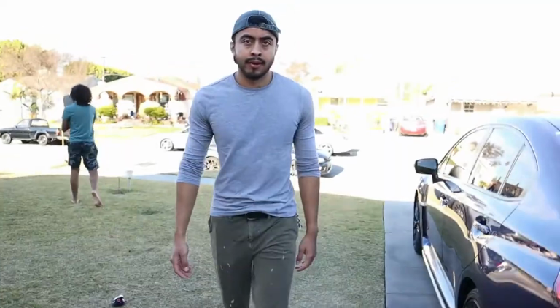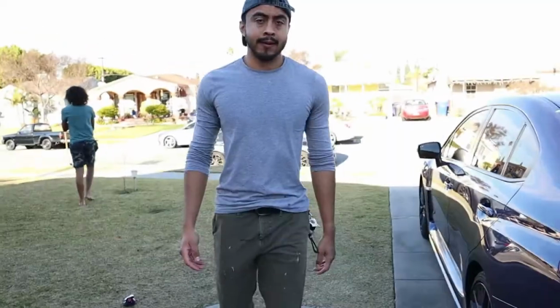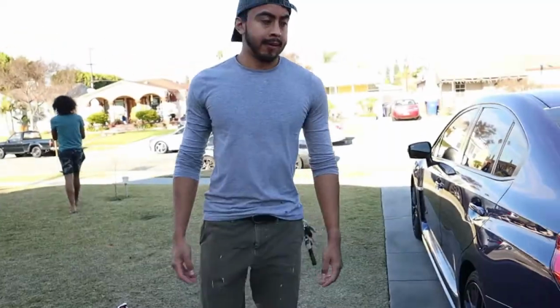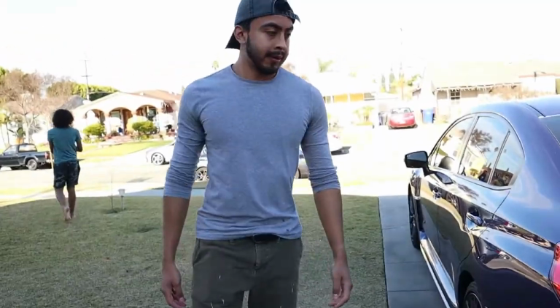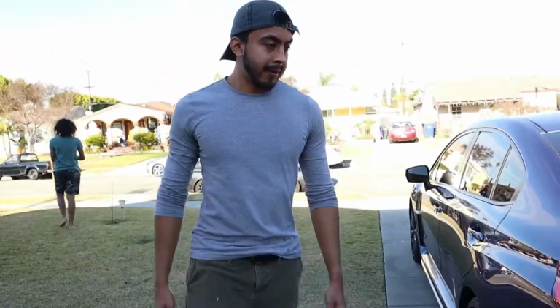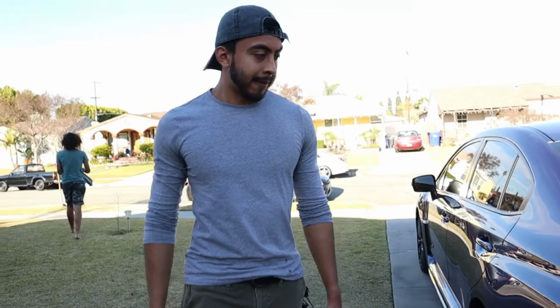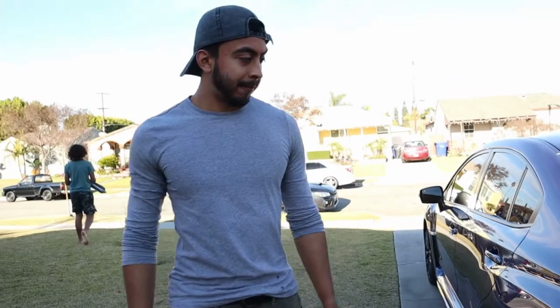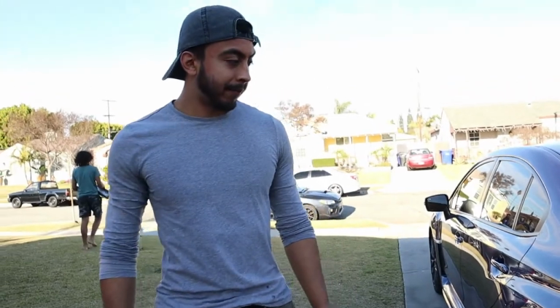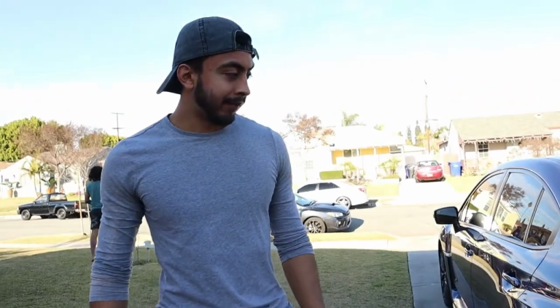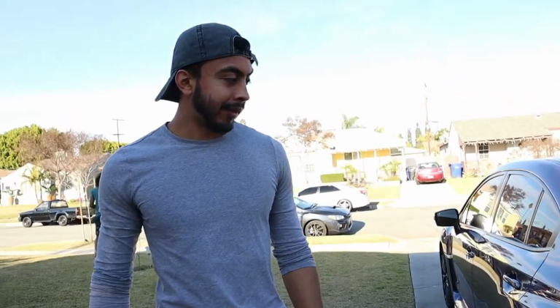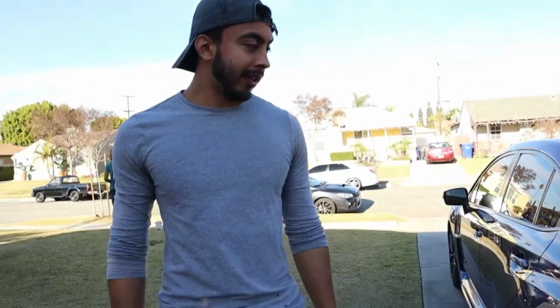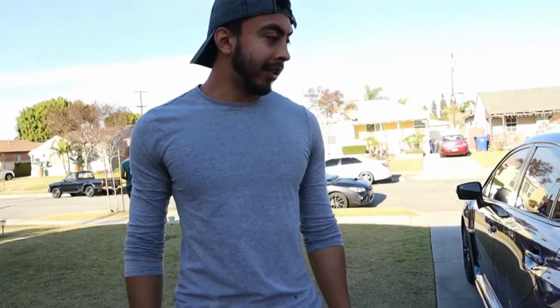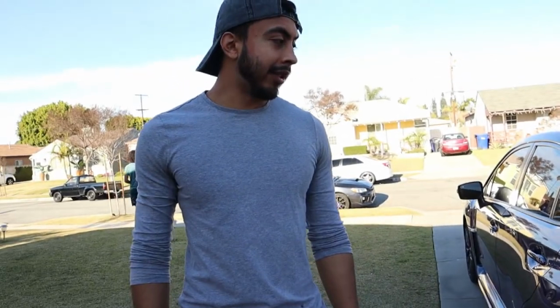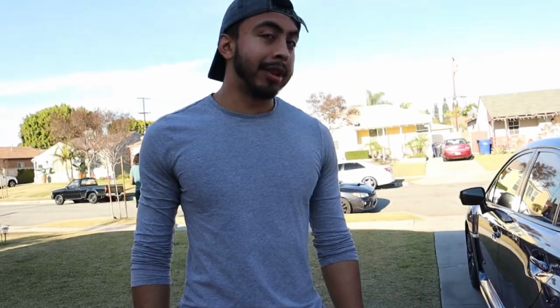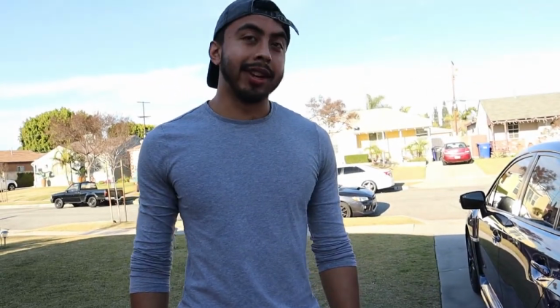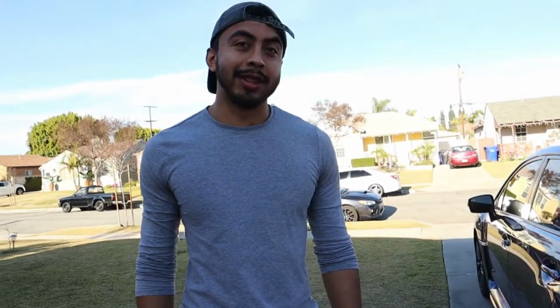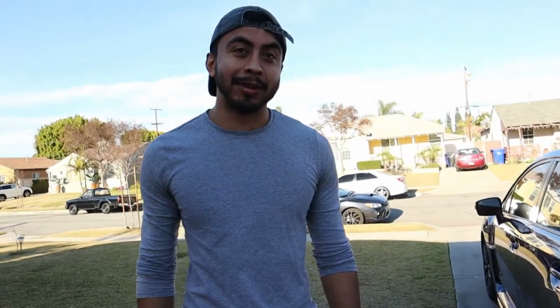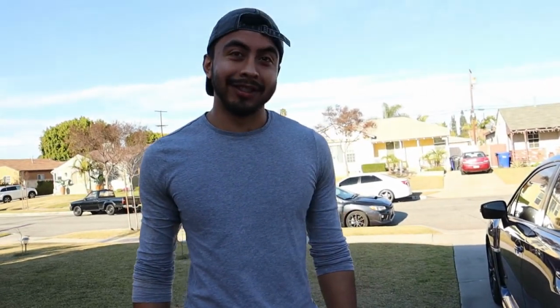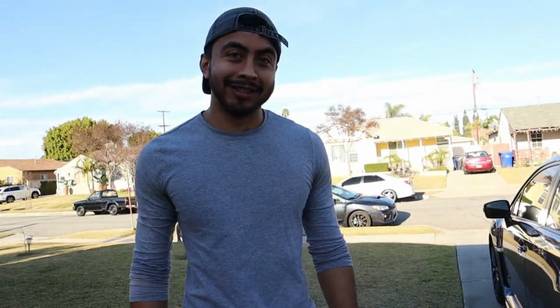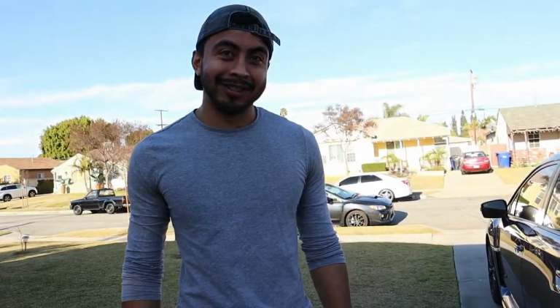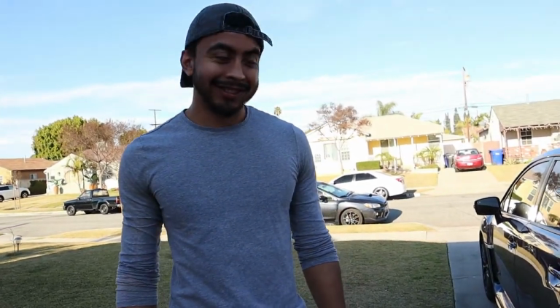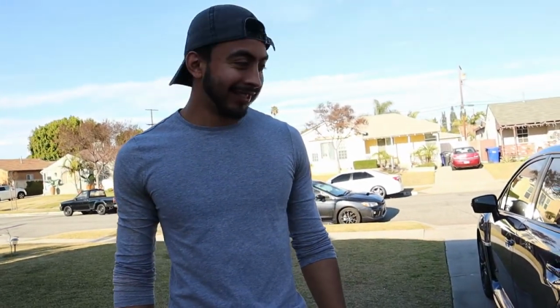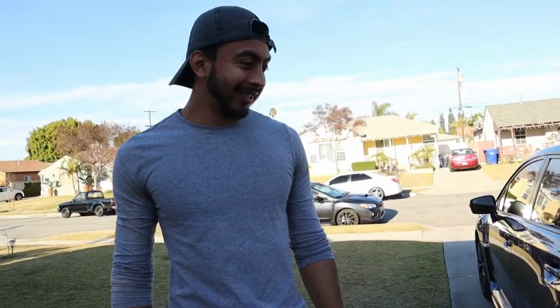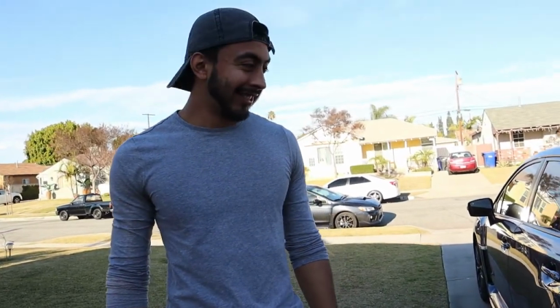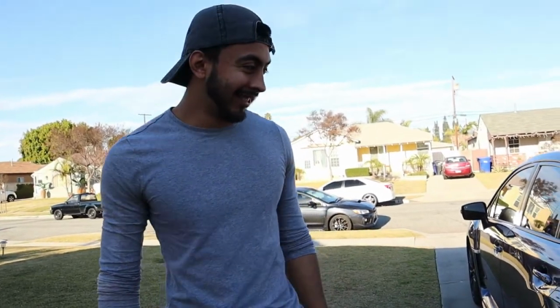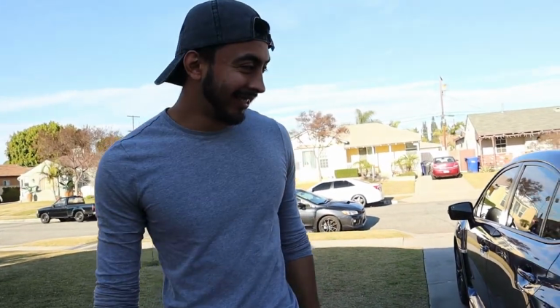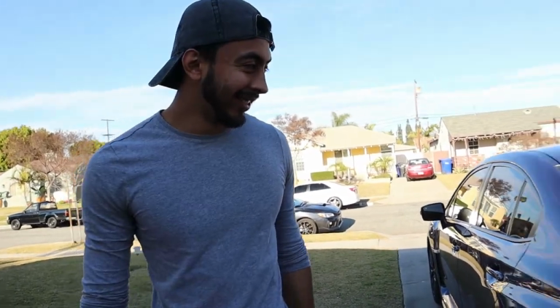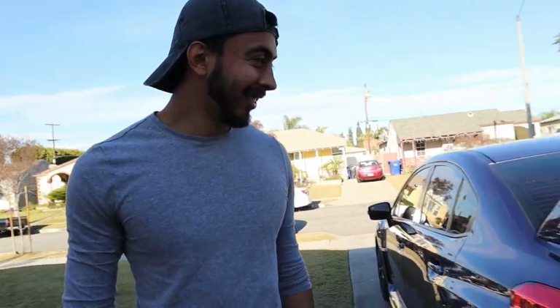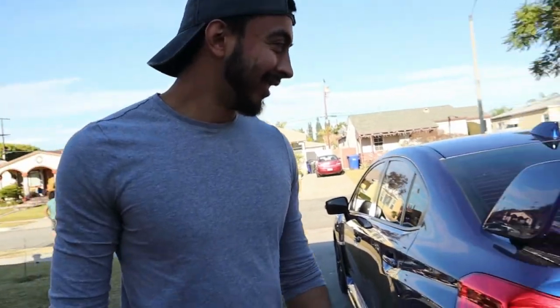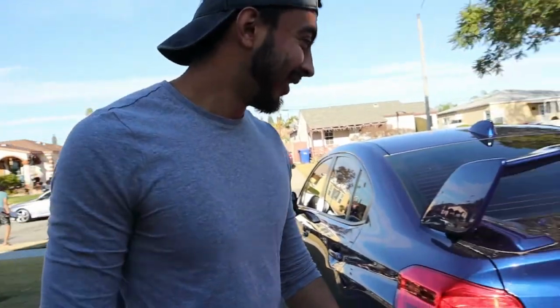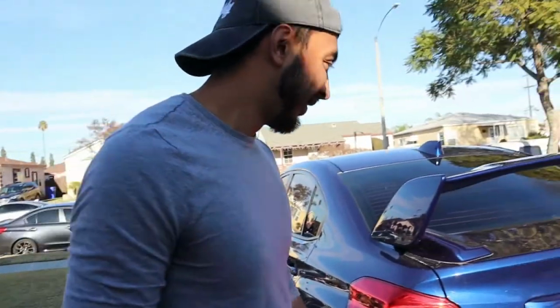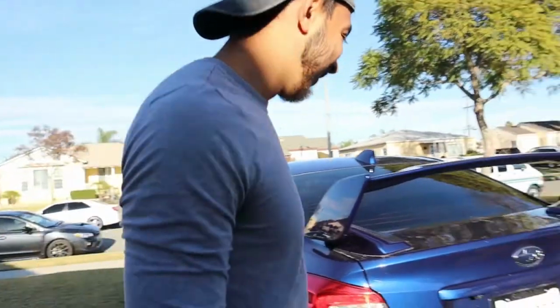I'm here with my father. You could have given me a heads up, man. What do you mean? You know I'm always gonna be filming.